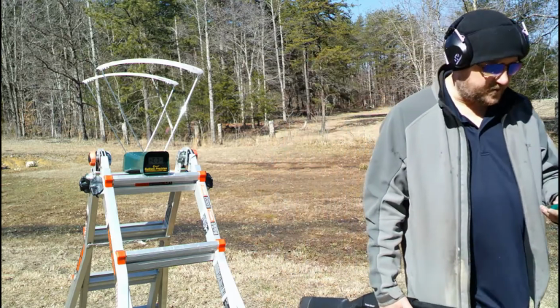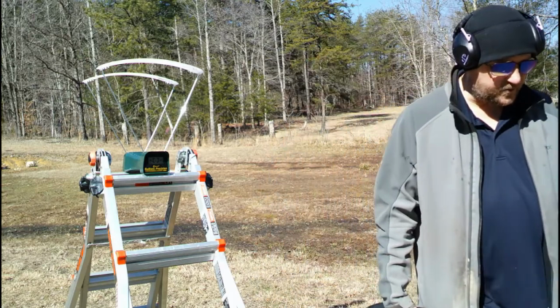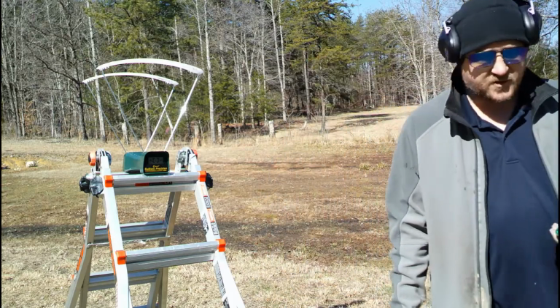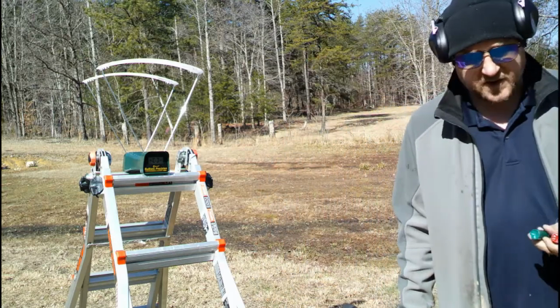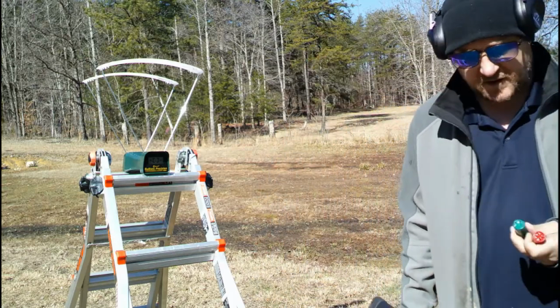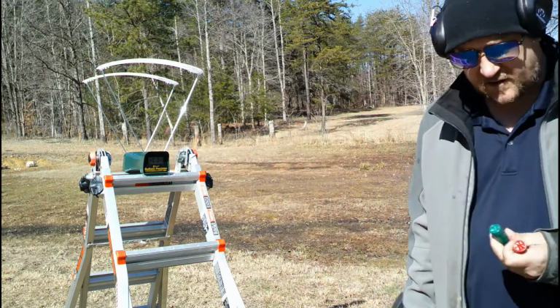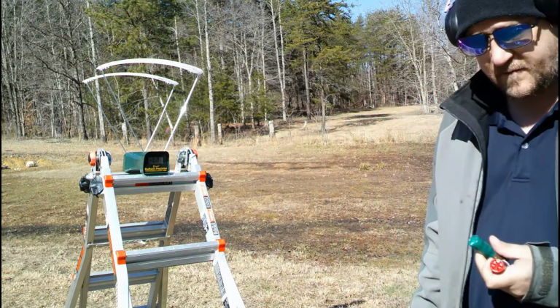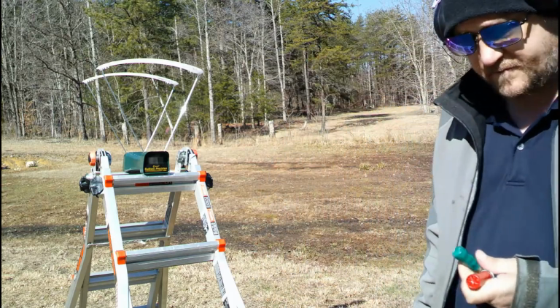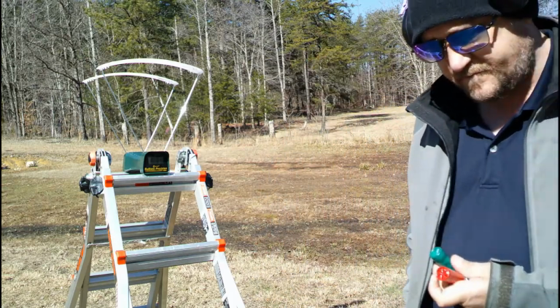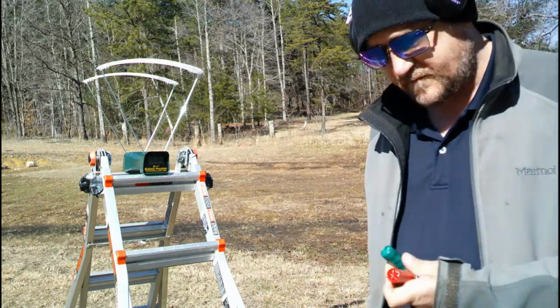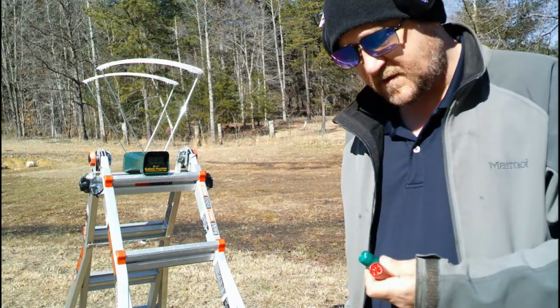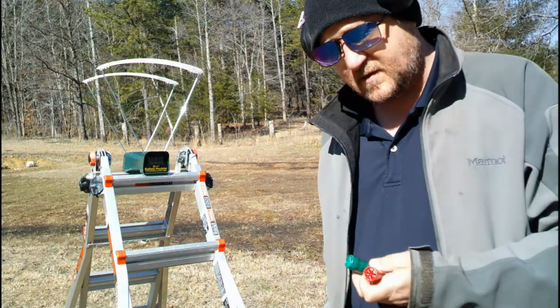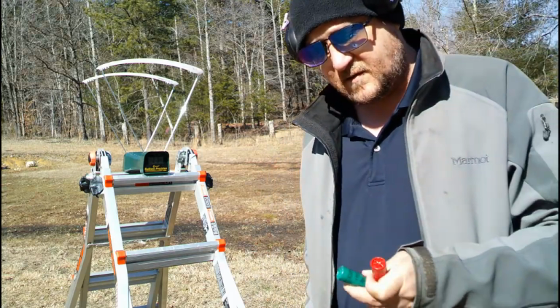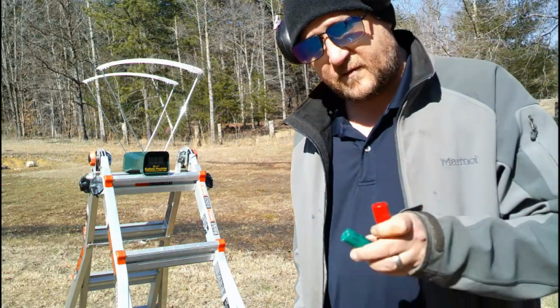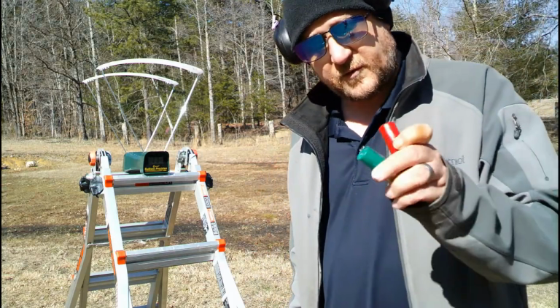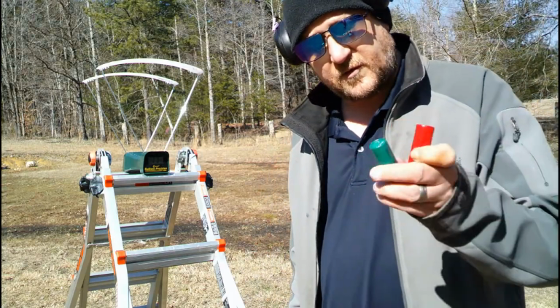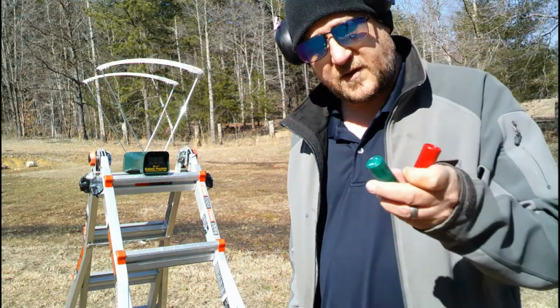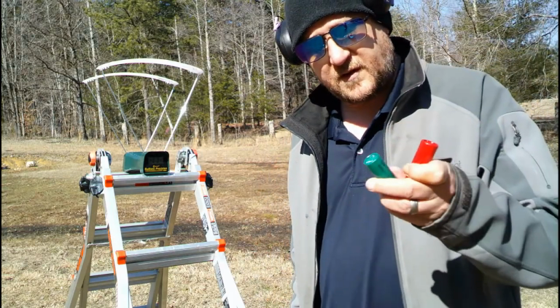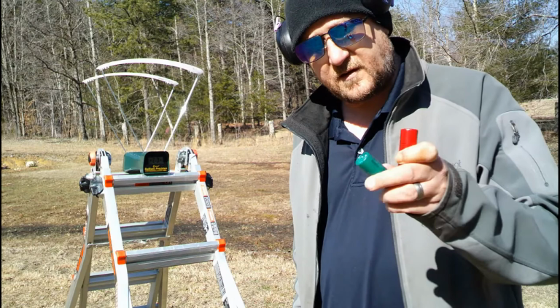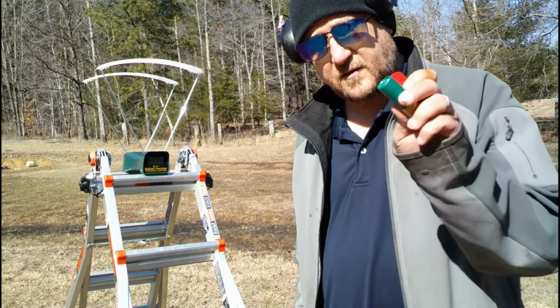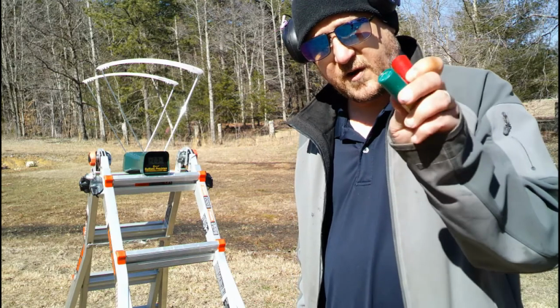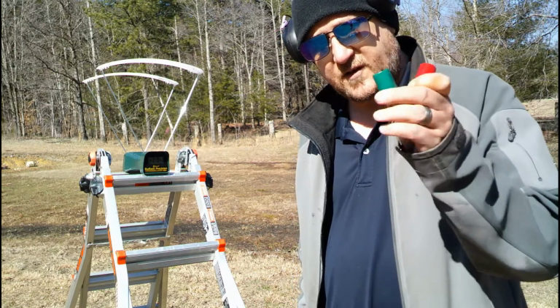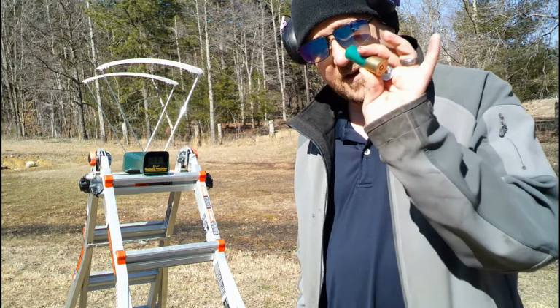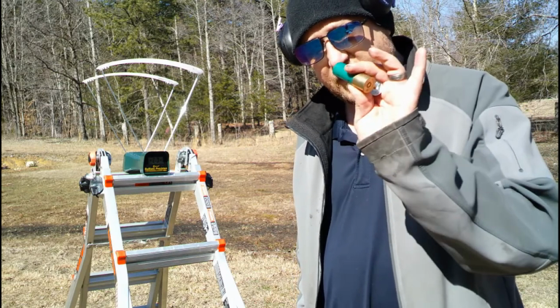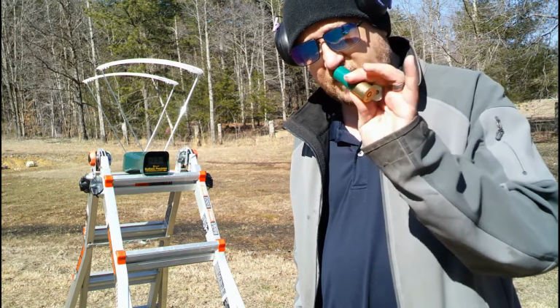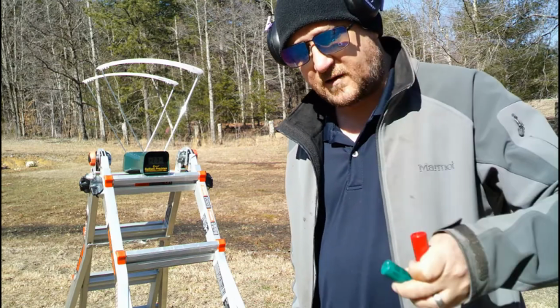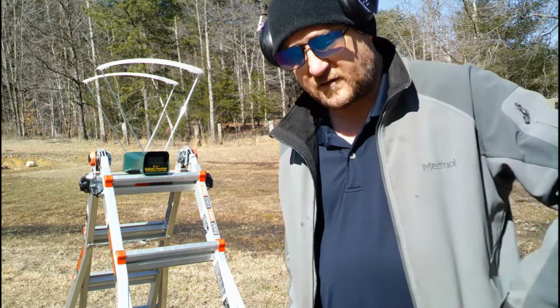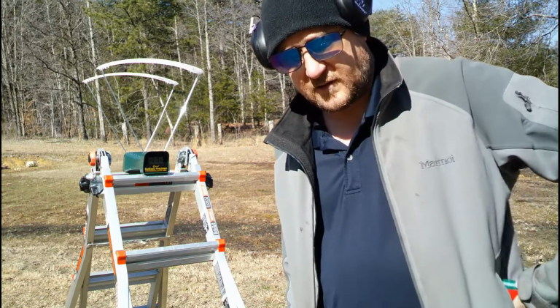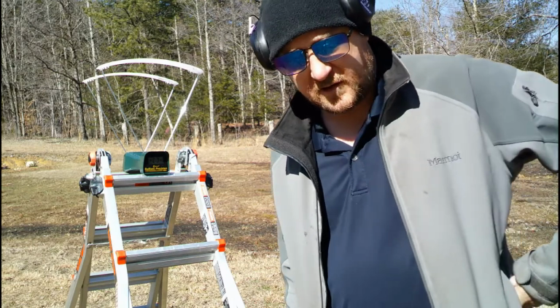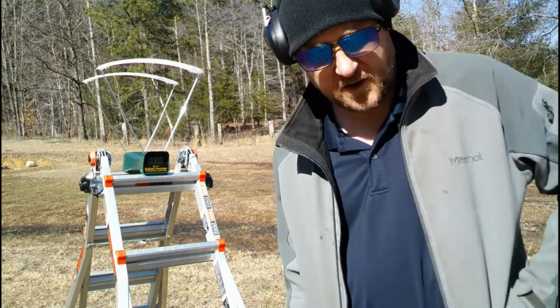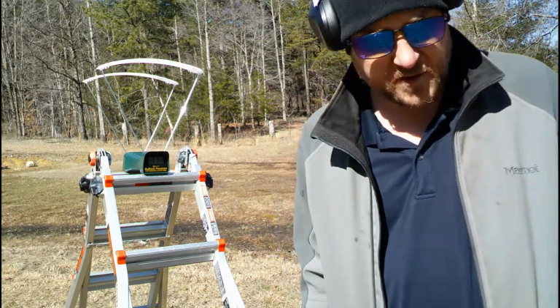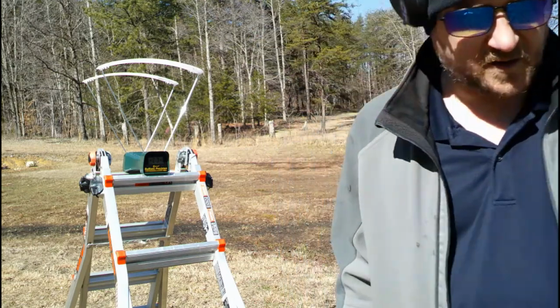First one's going to be the birdshot, and then the double-ought buck.